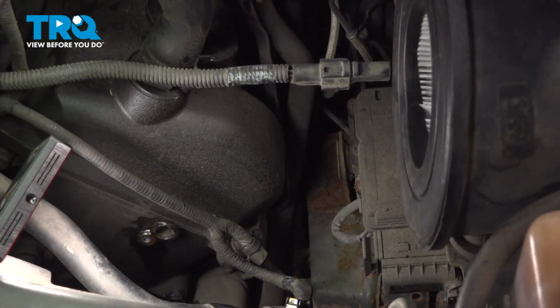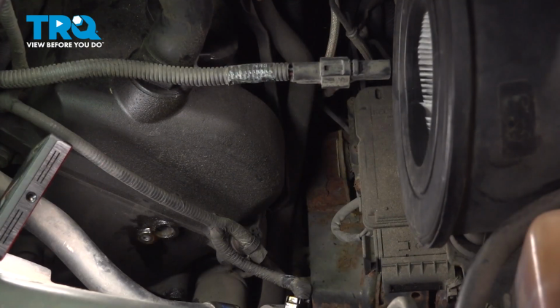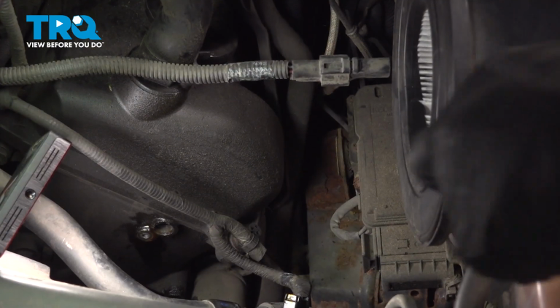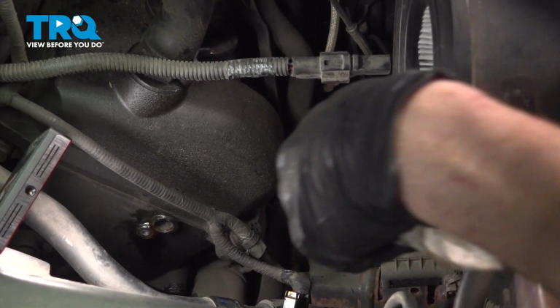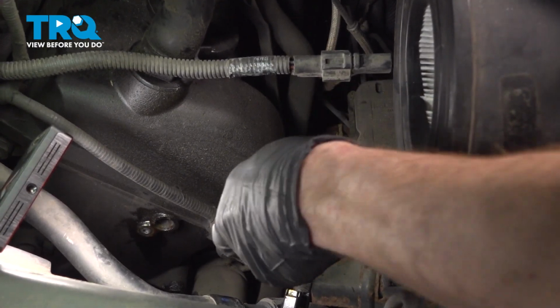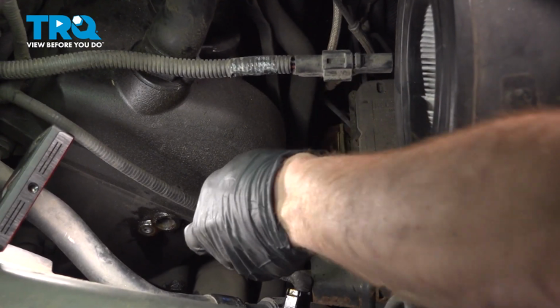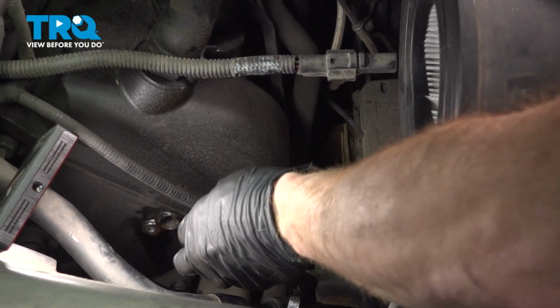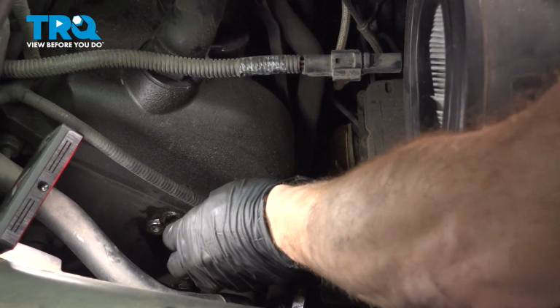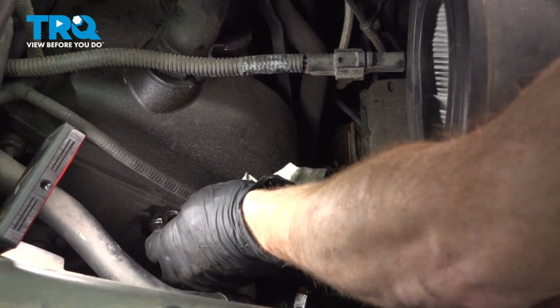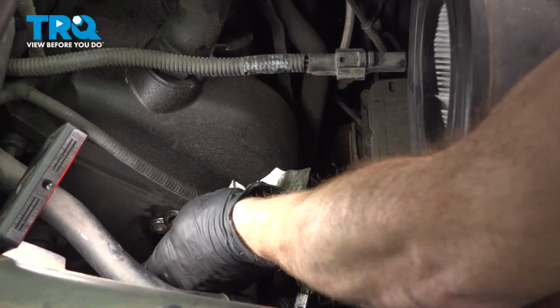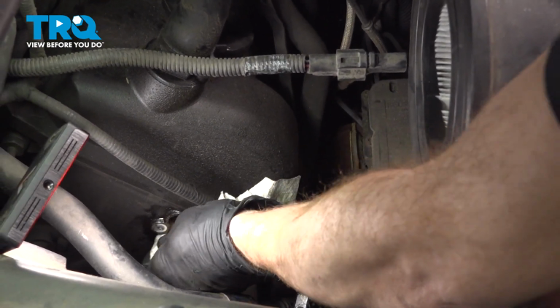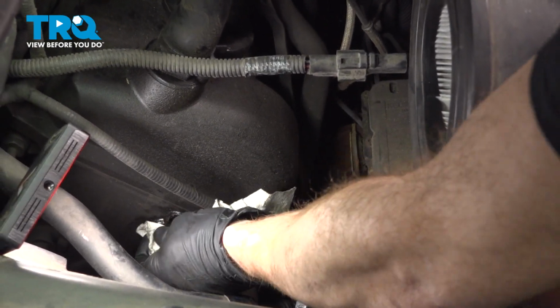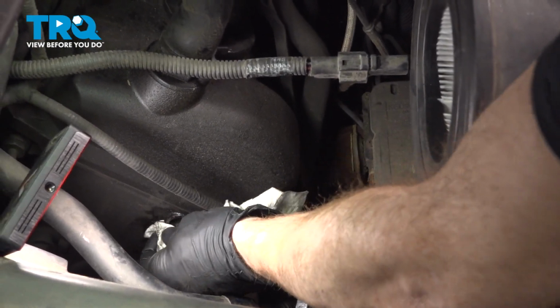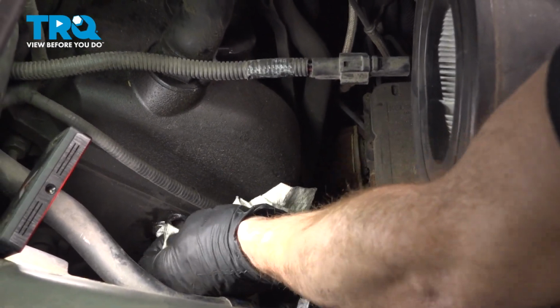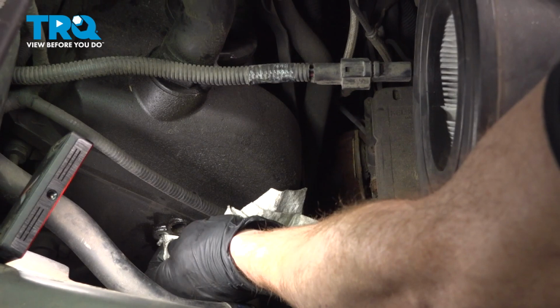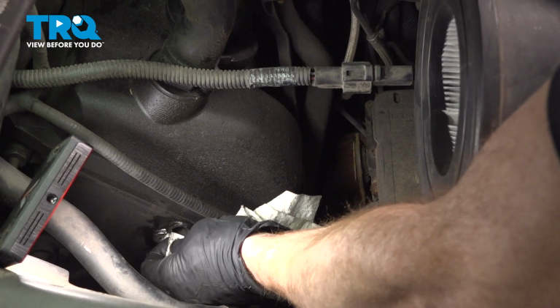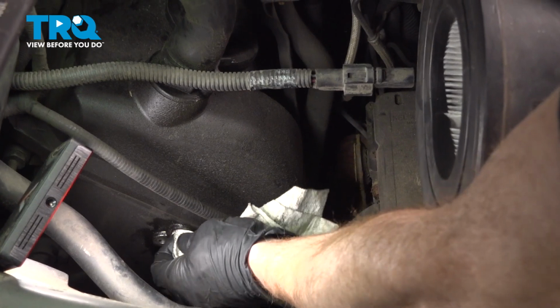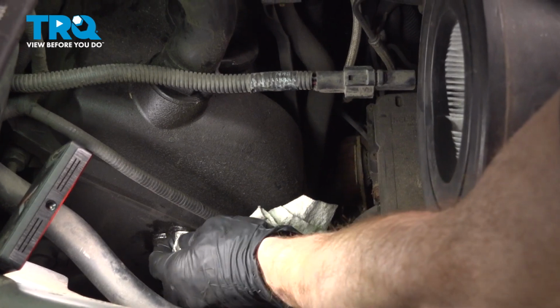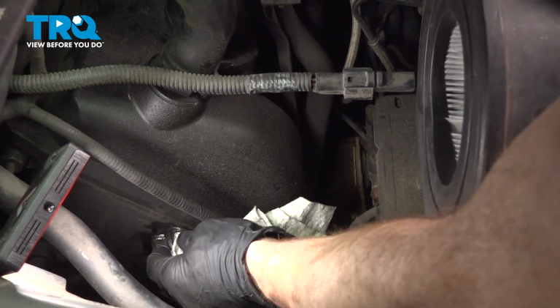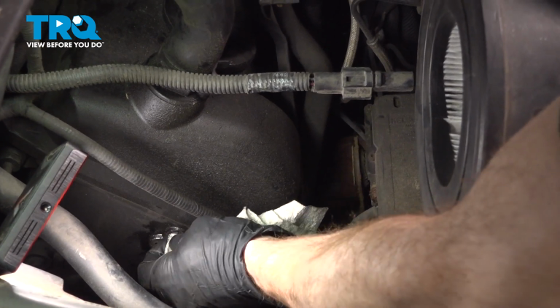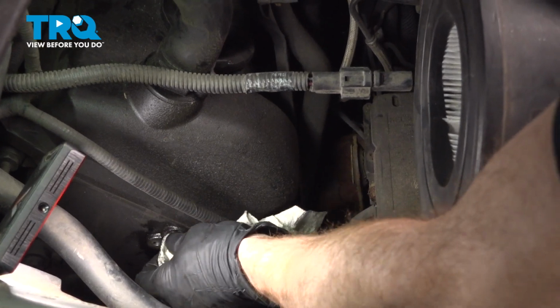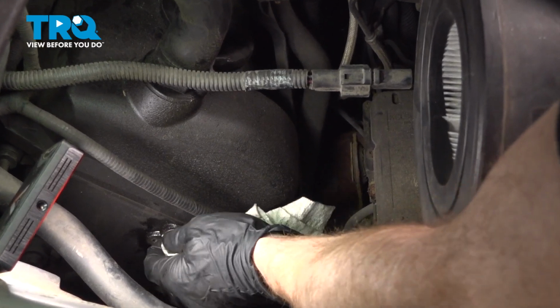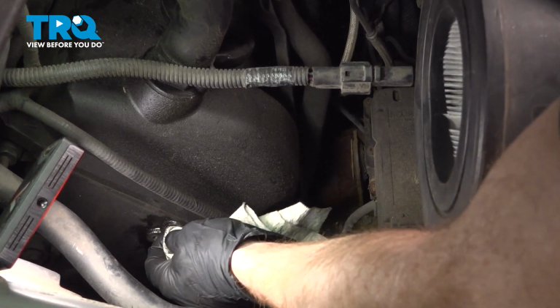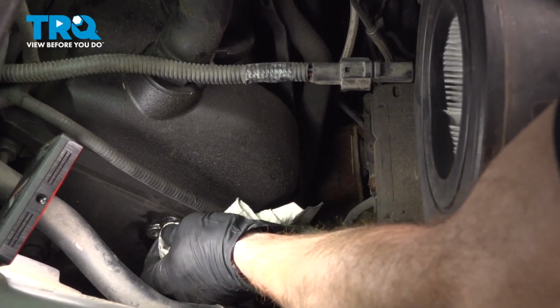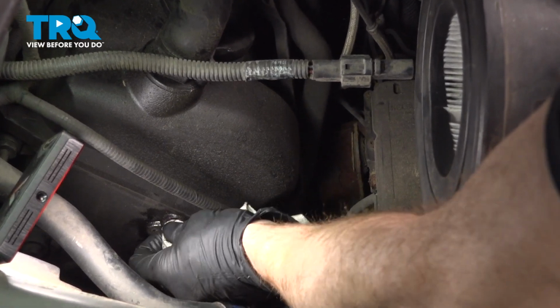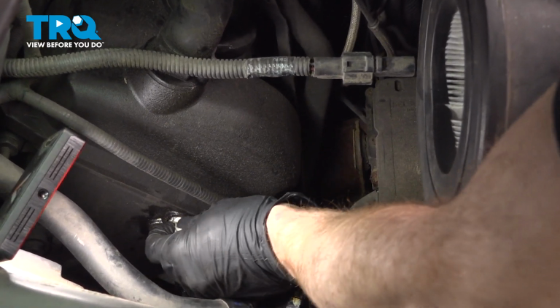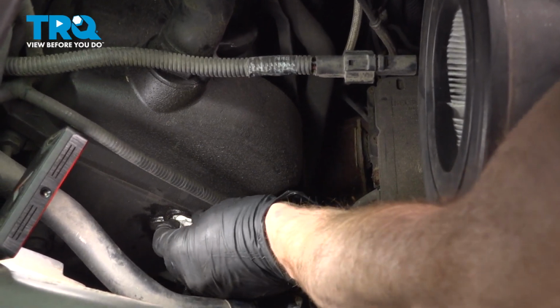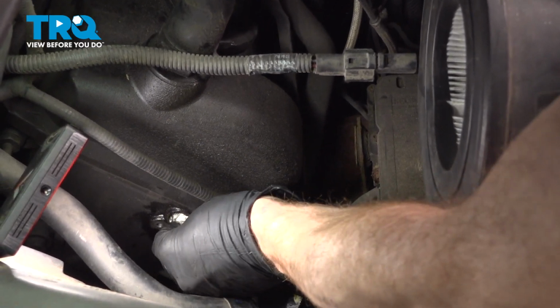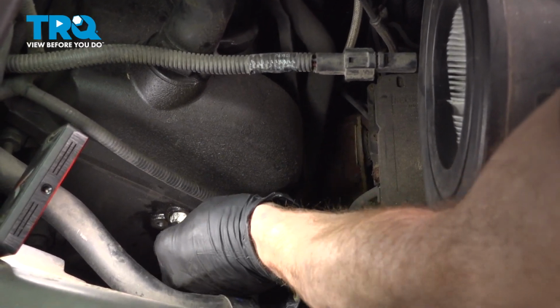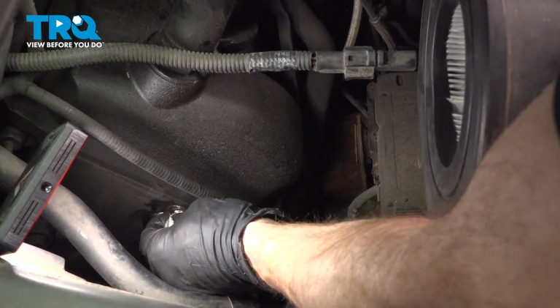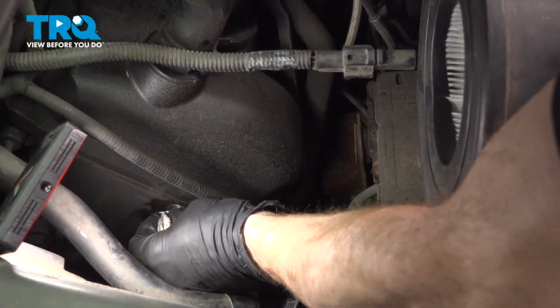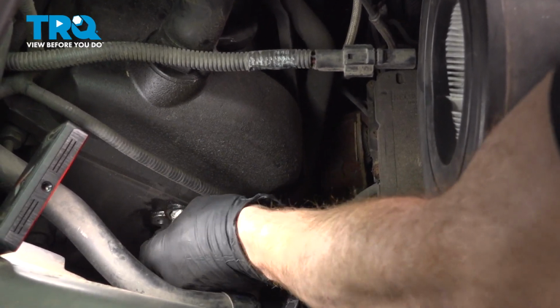With that sensor out of the way, let's clean and inspect the engine where the brand new sensor will go.